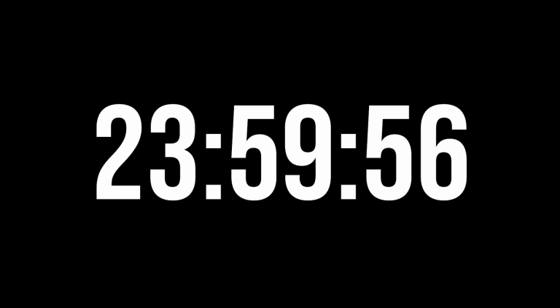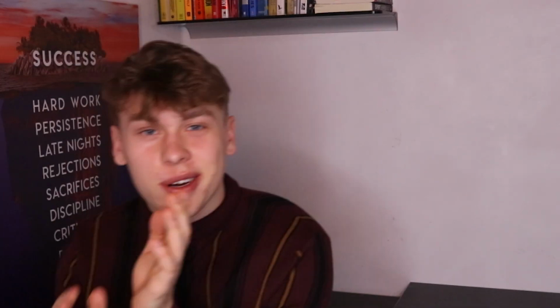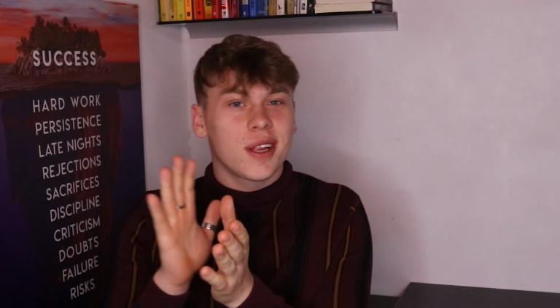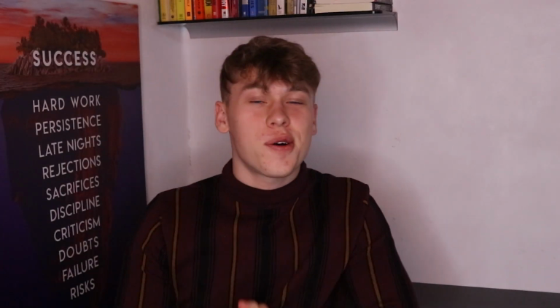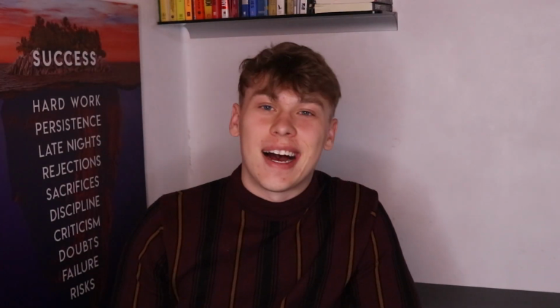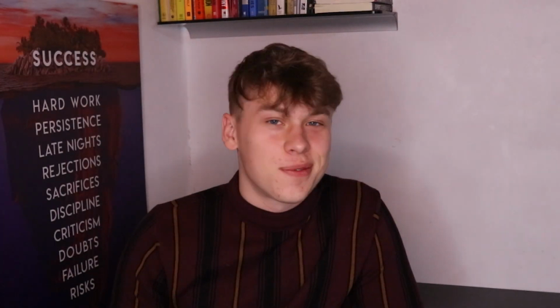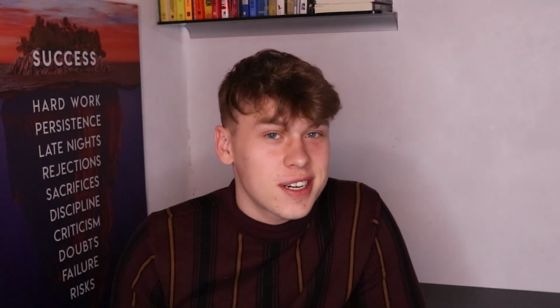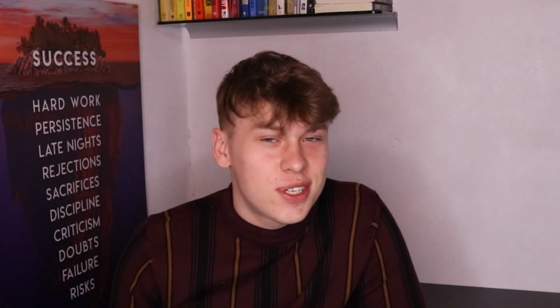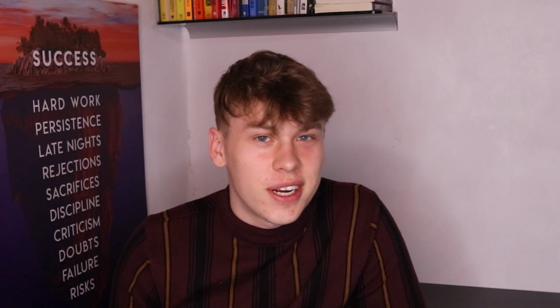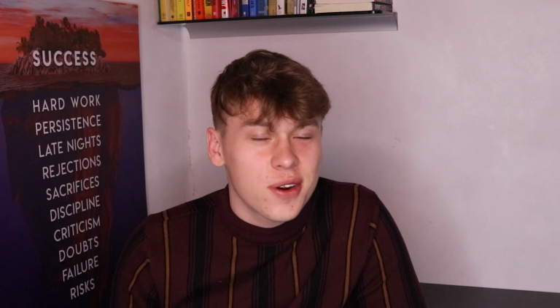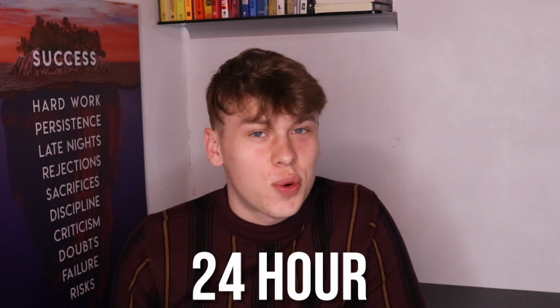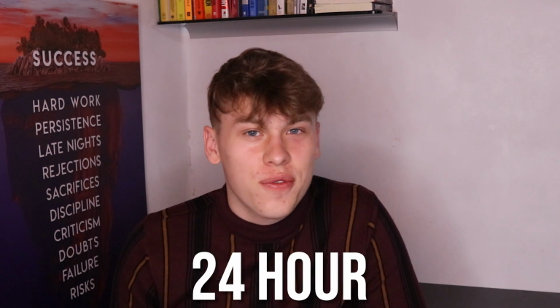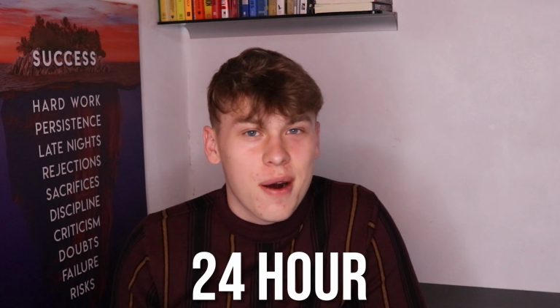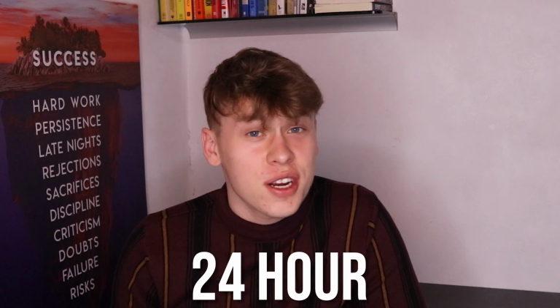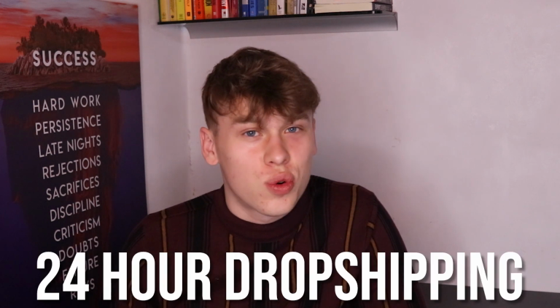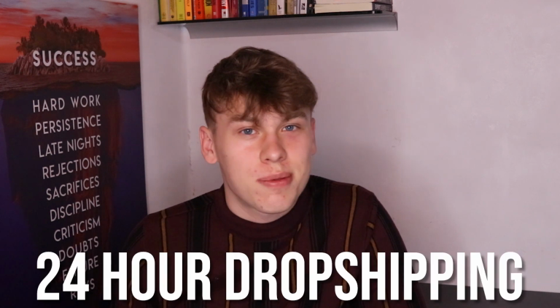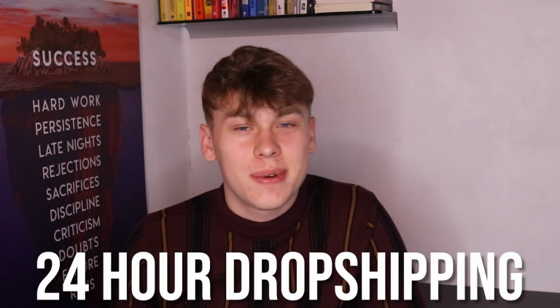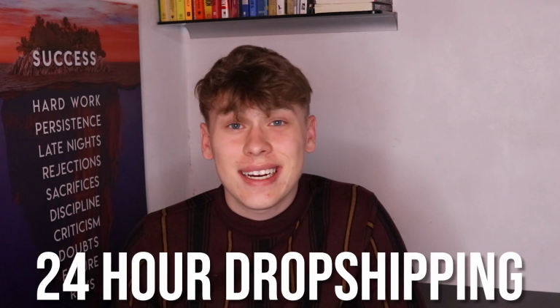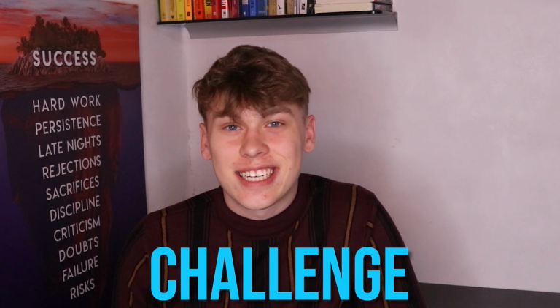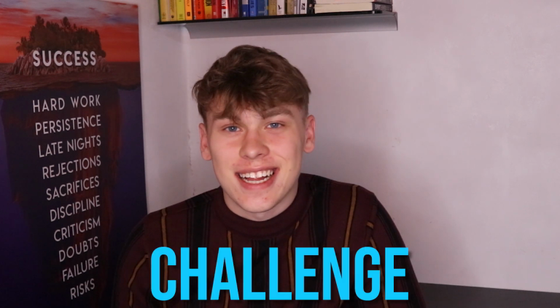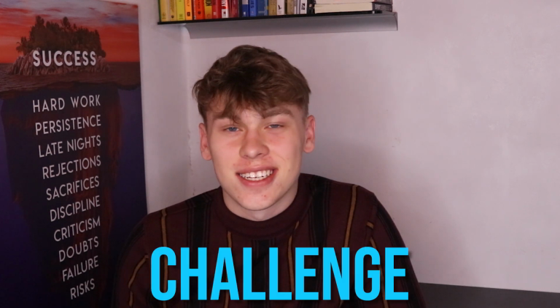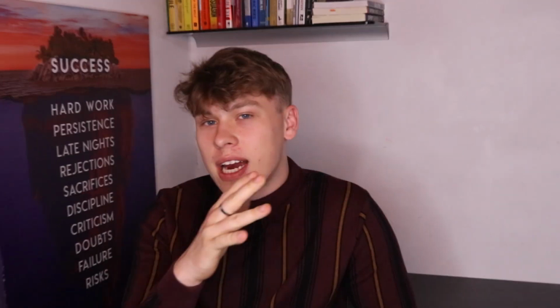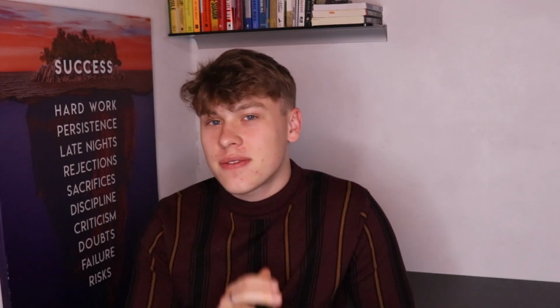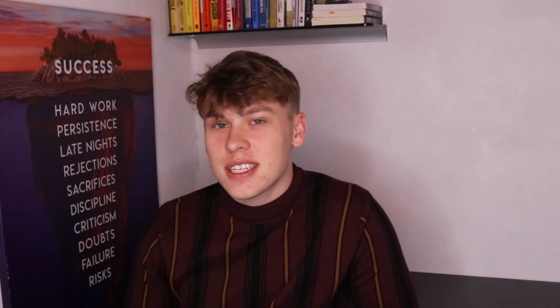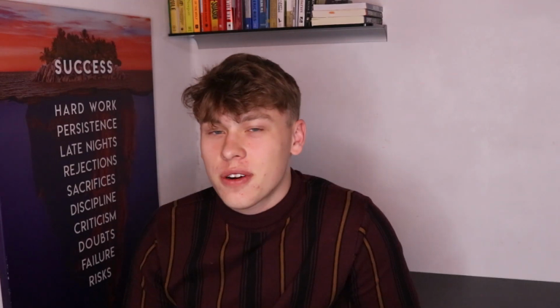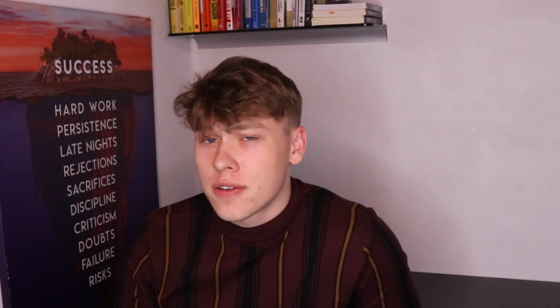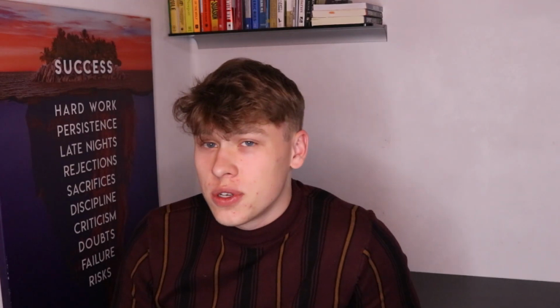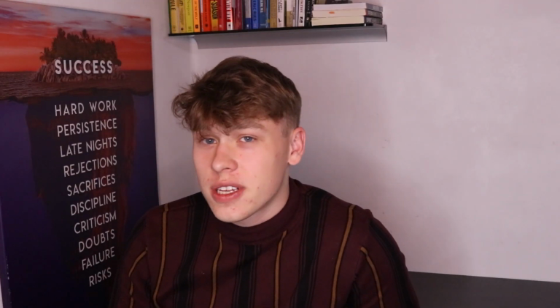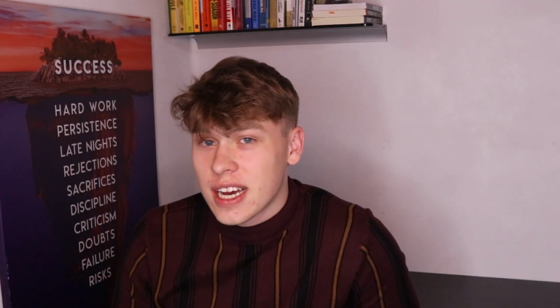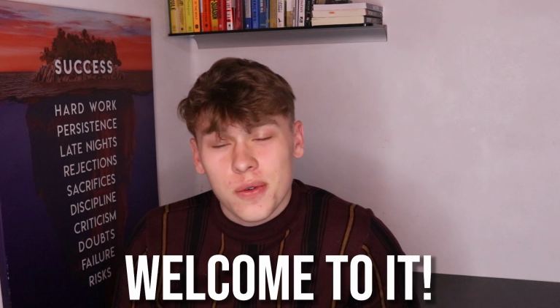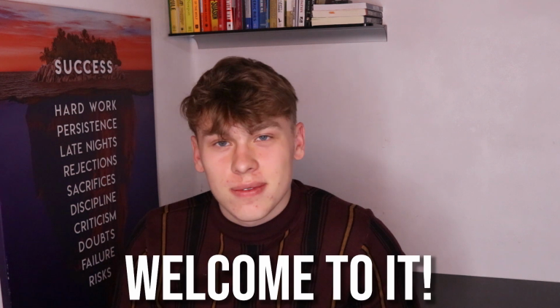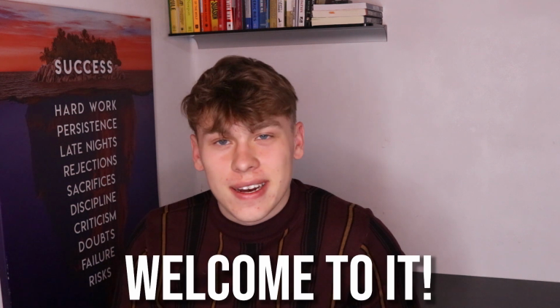Hello, and welcome to another 24-hour dropshipping challenge. My name is Vilius Tenorio, and if you're new to the channel, welcome to it.